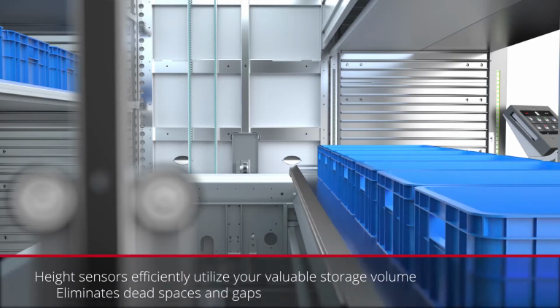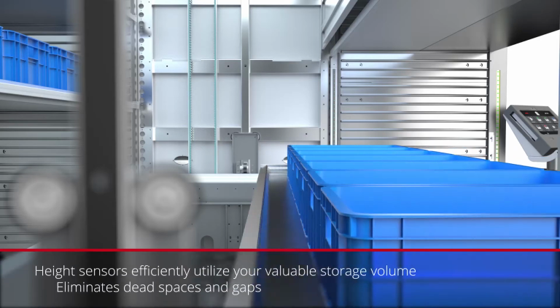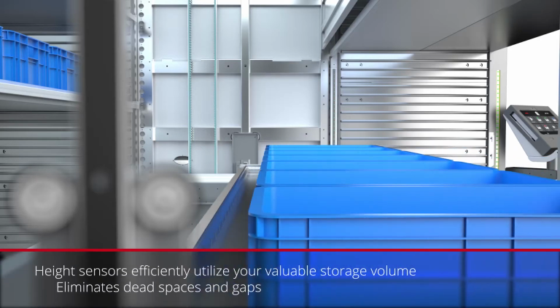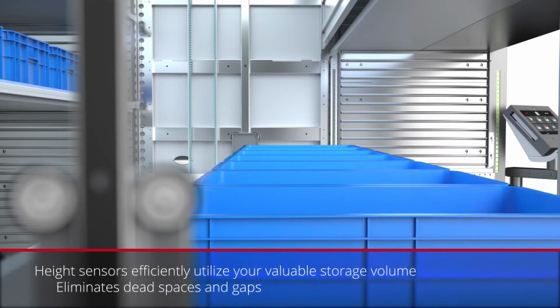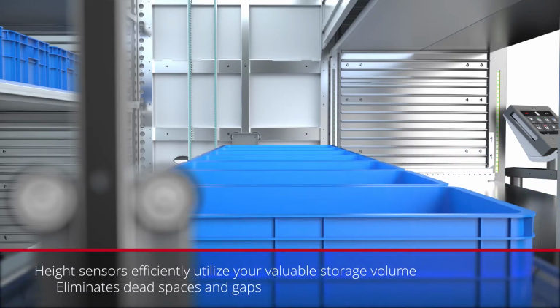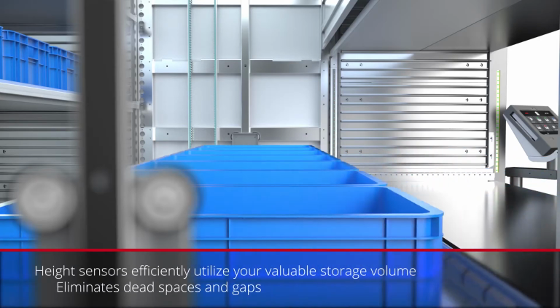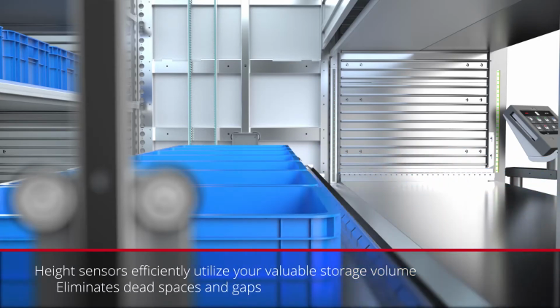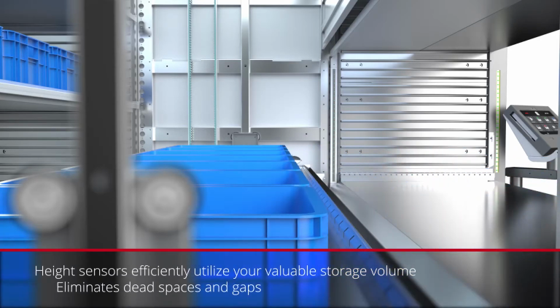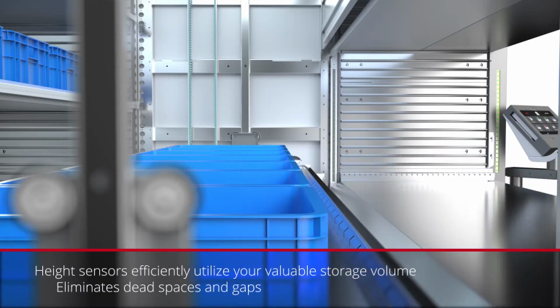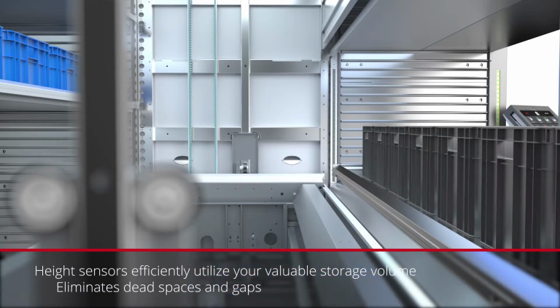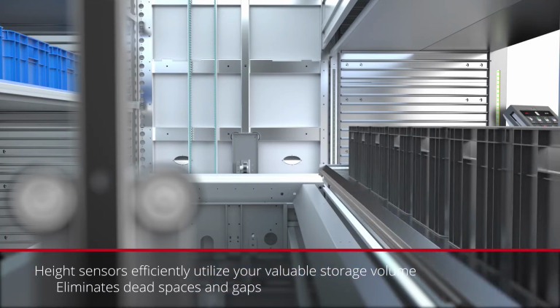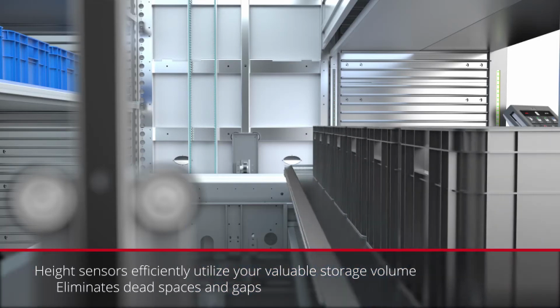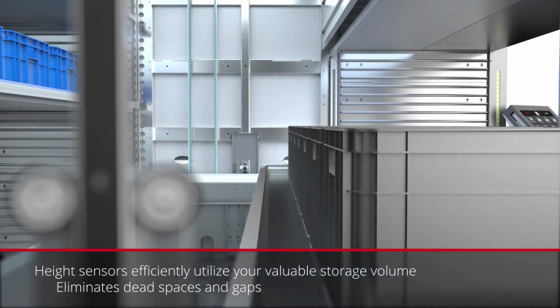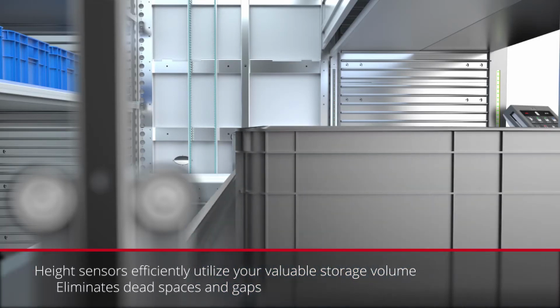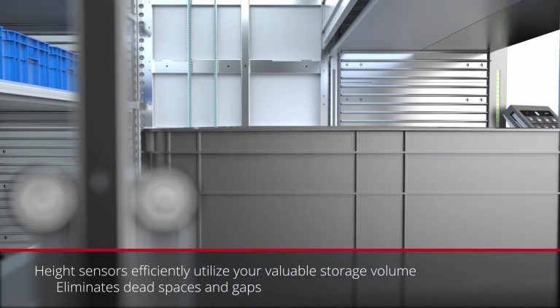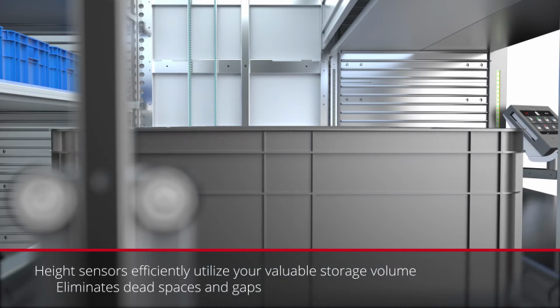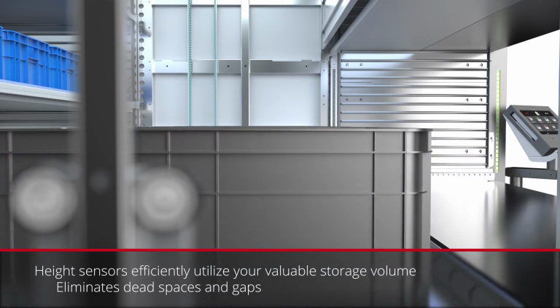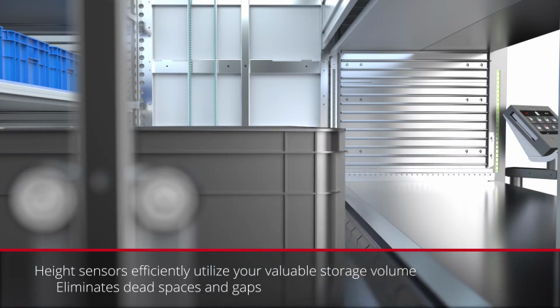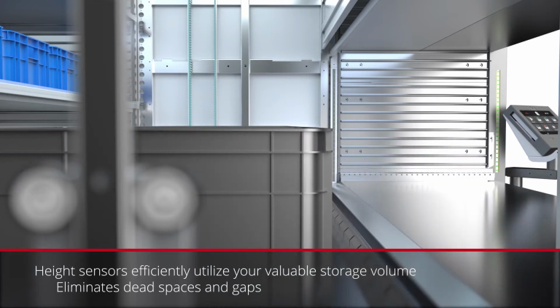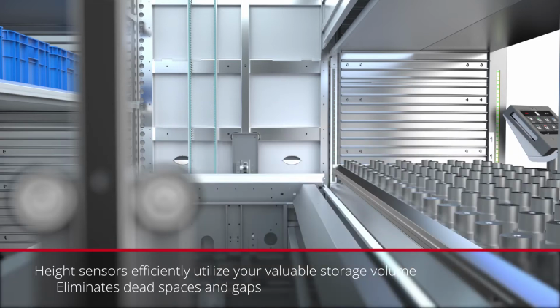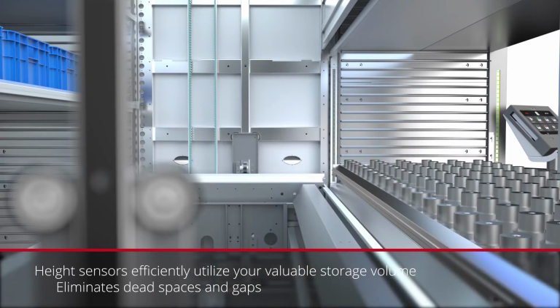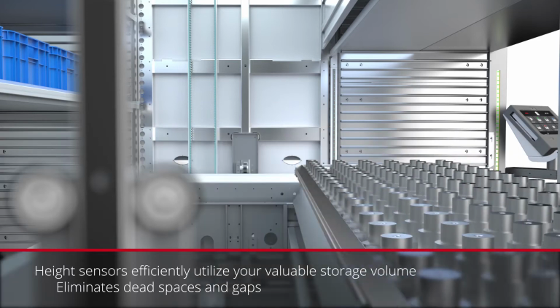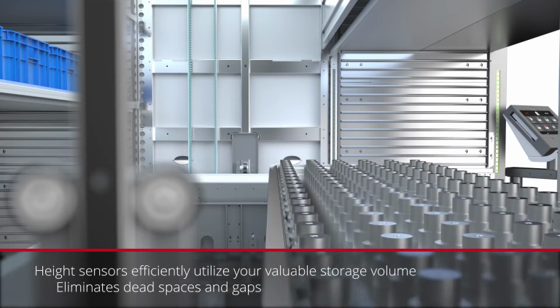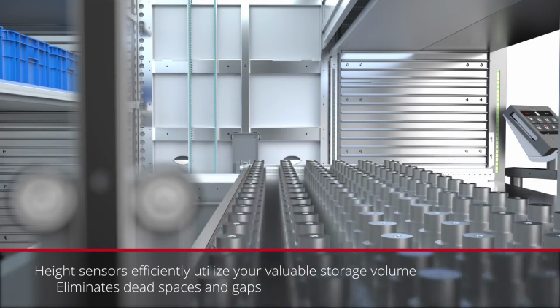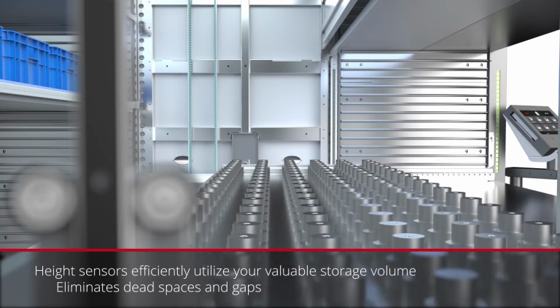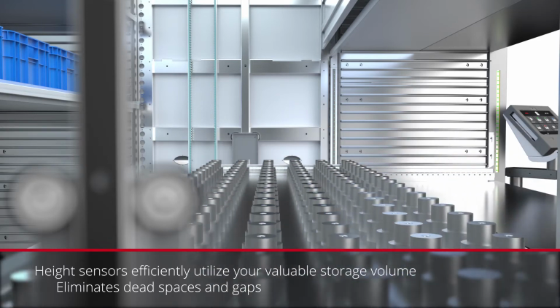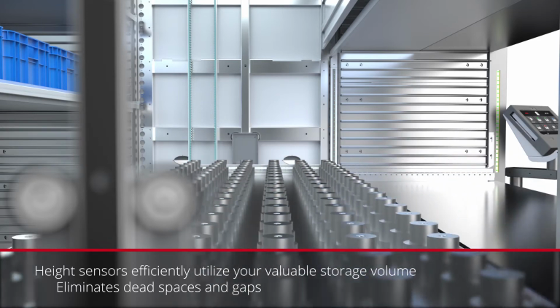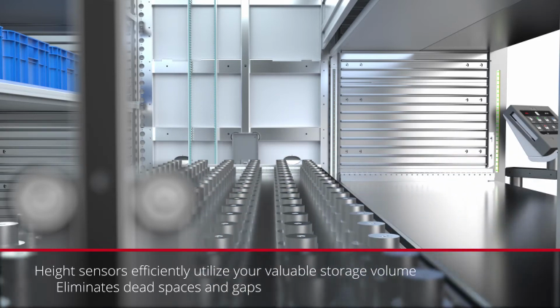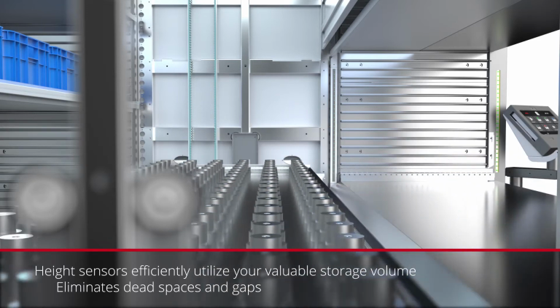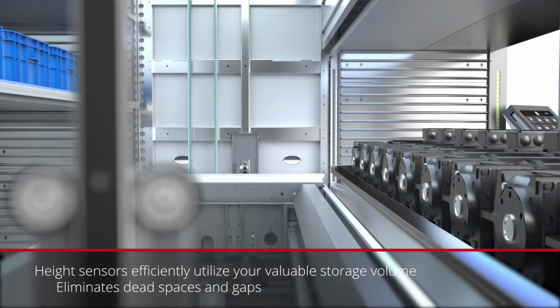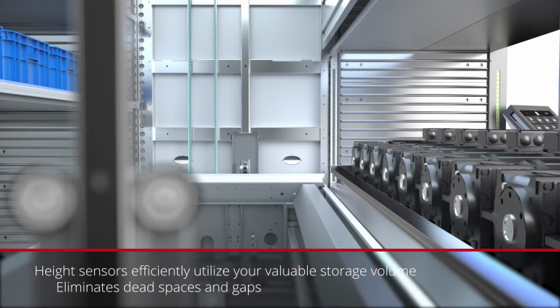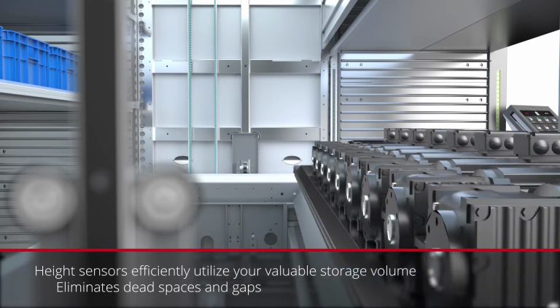Sensors at the loading bay instantly scan the shelf's height, save the measurement, and place the shelf at the most suitable location accordingly.